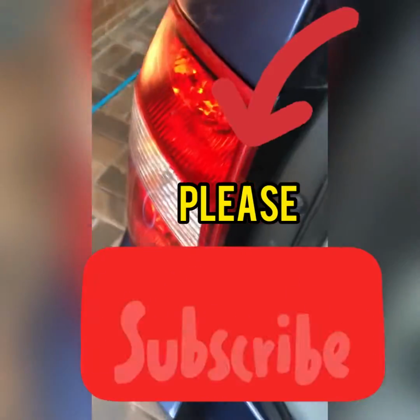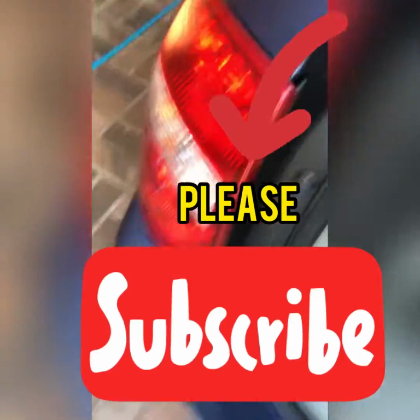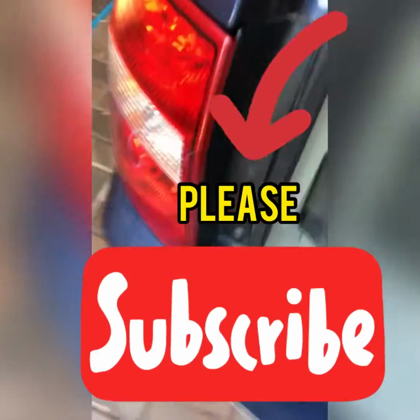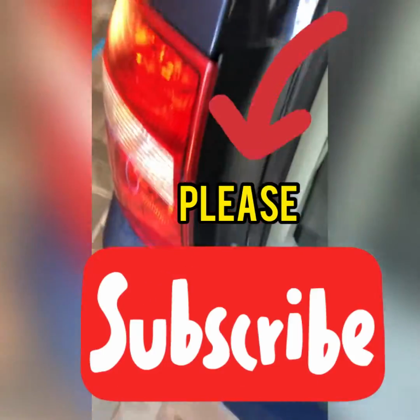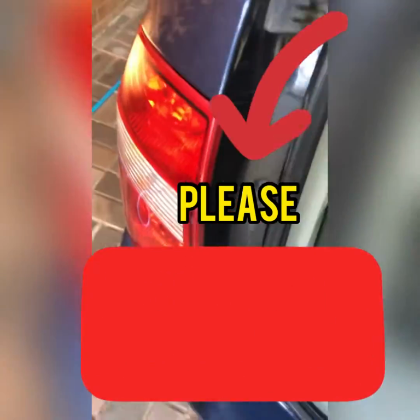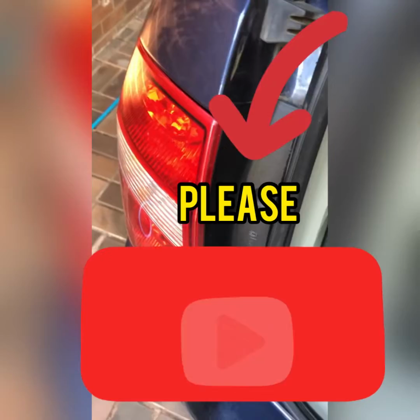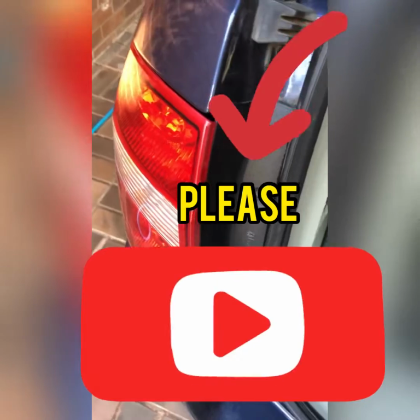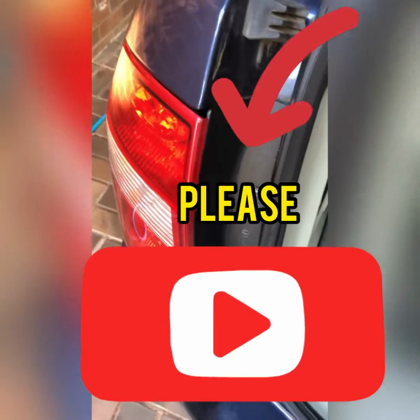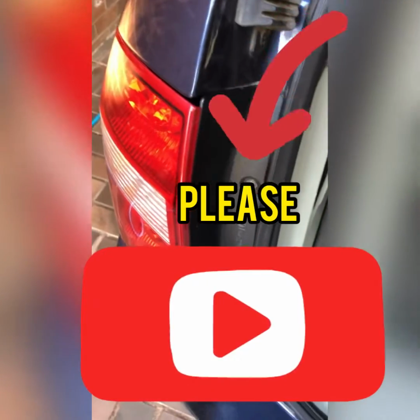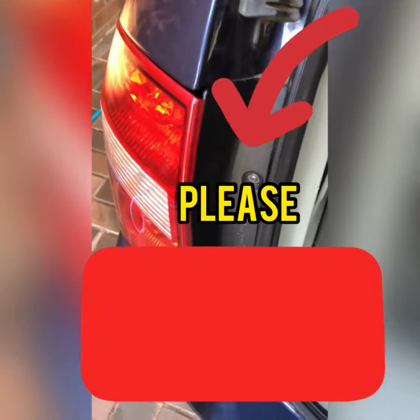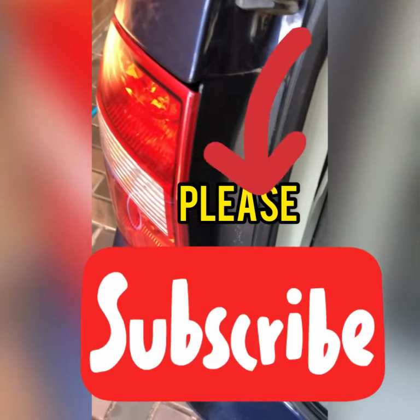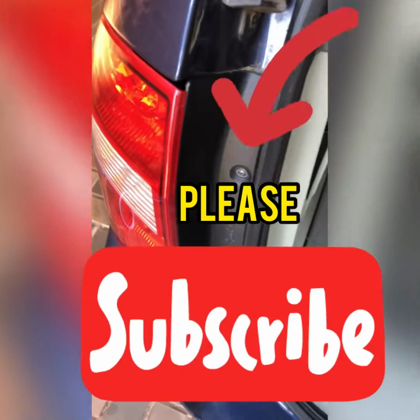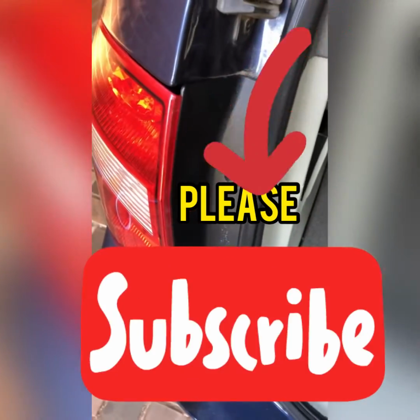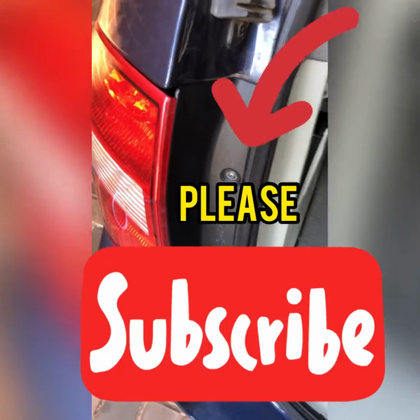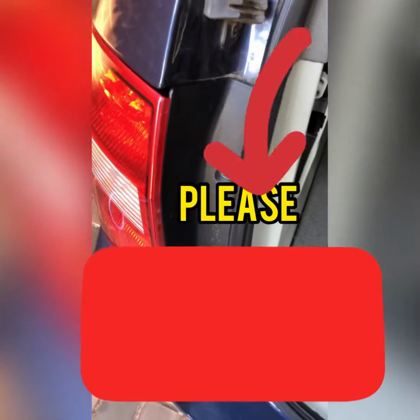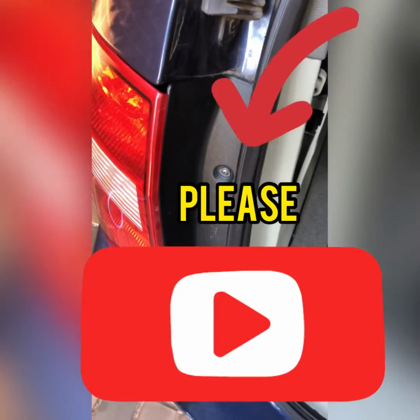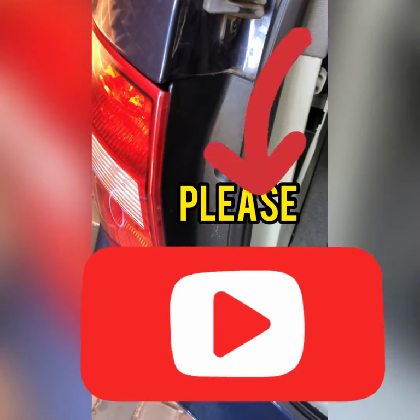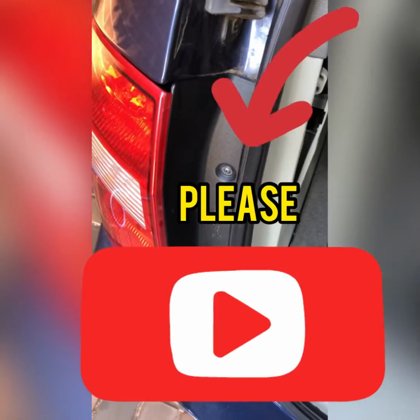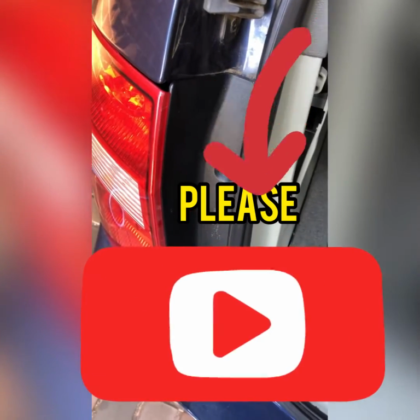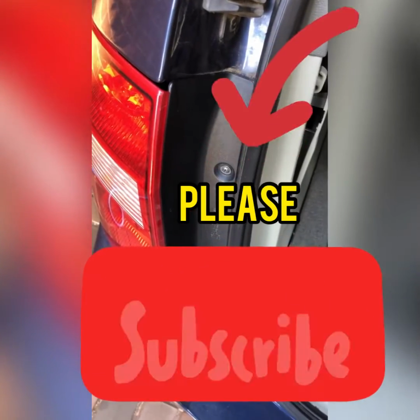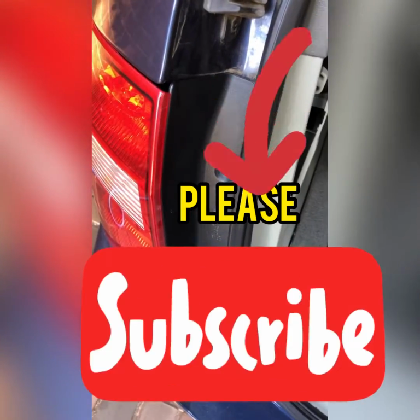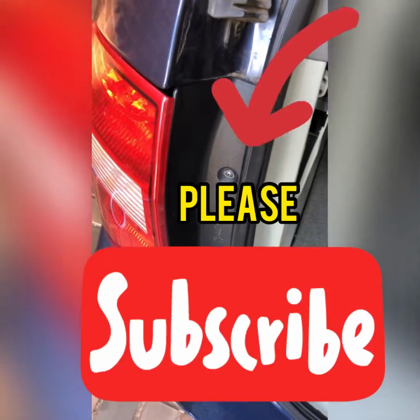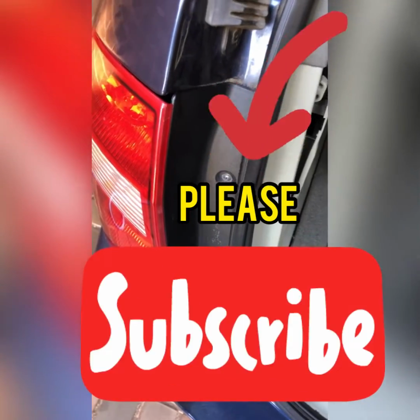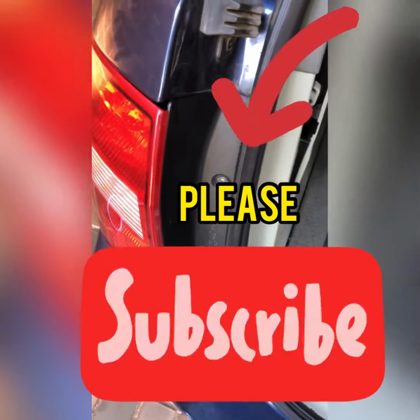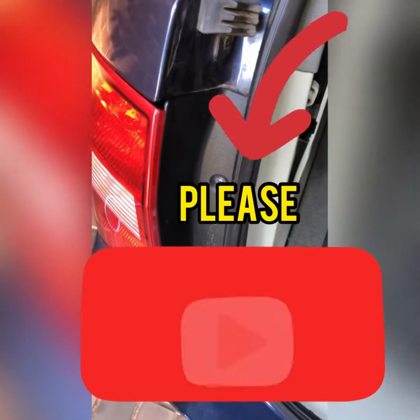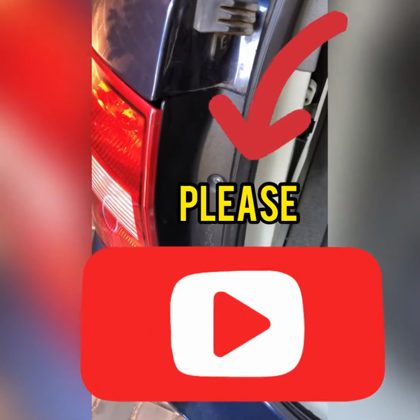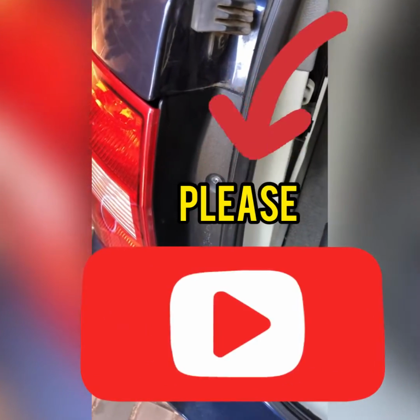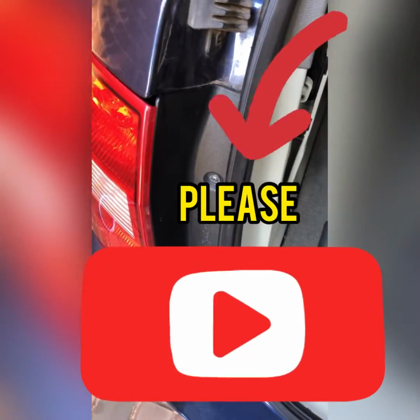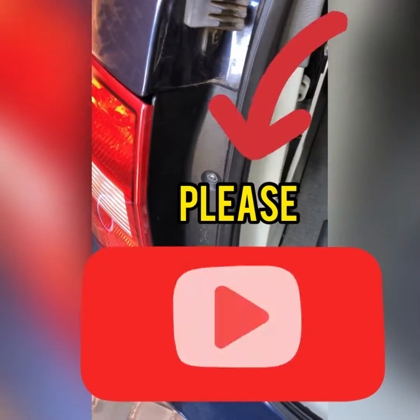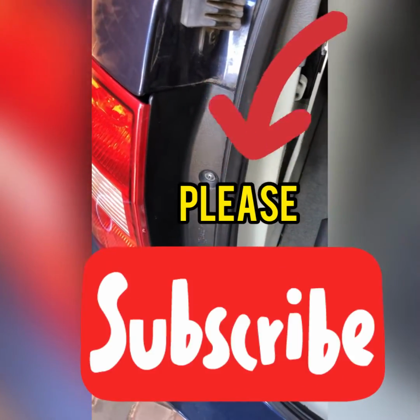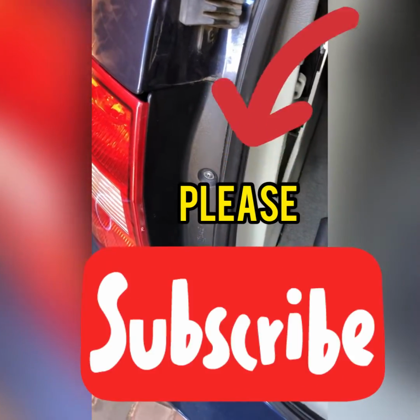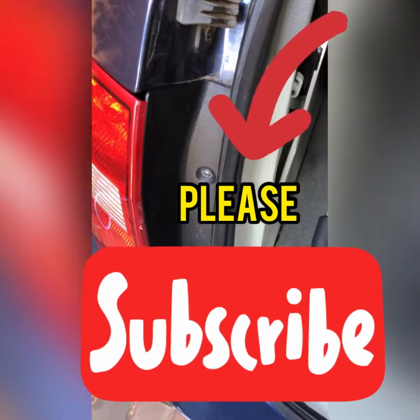So simple guys. Just make sure they're in correctly, and there you go — that's how you replace the tail lights on a Ford Territory. Until next time guys, catch ya!